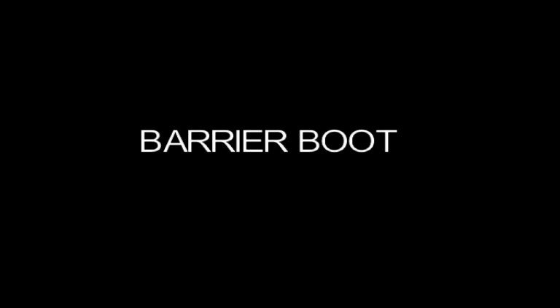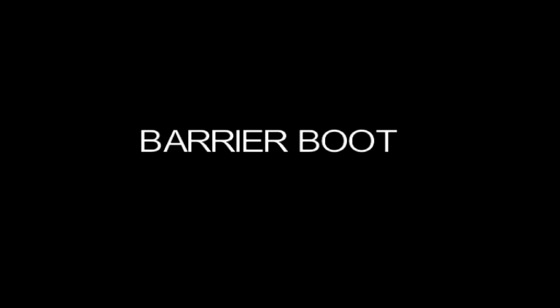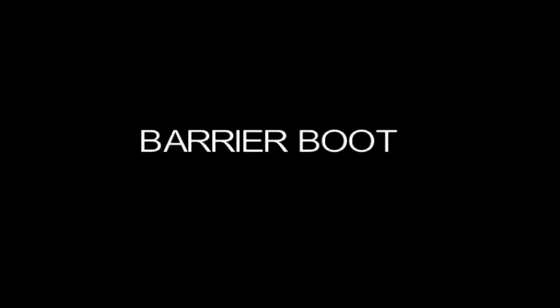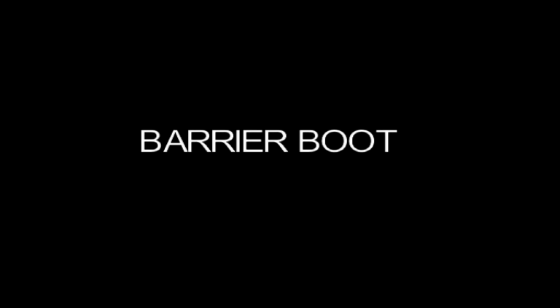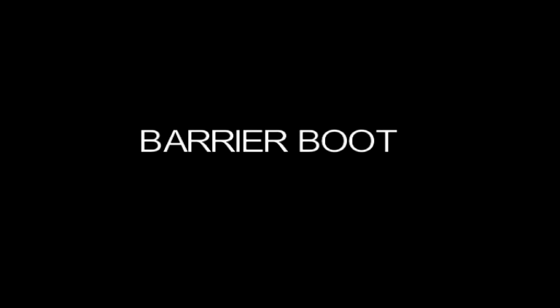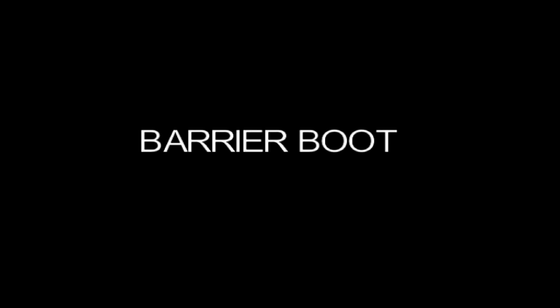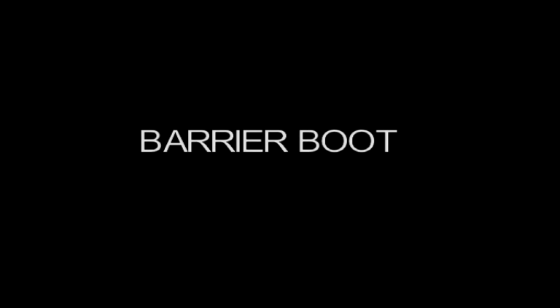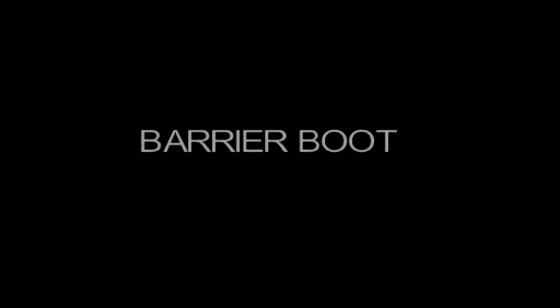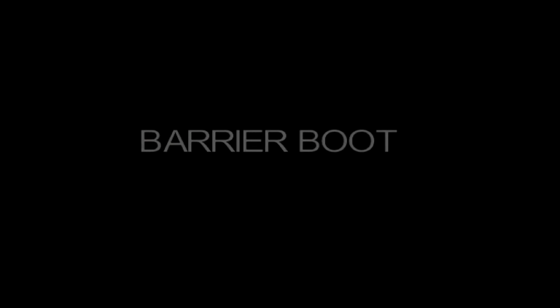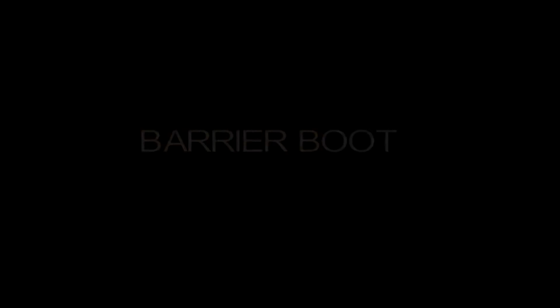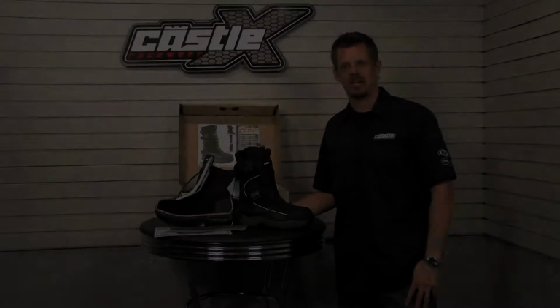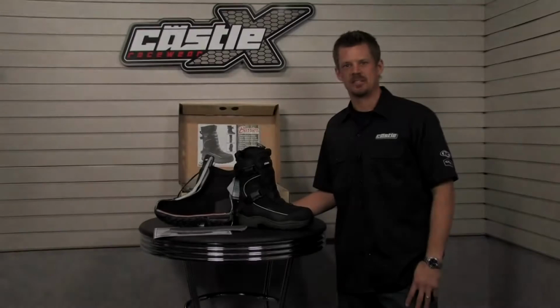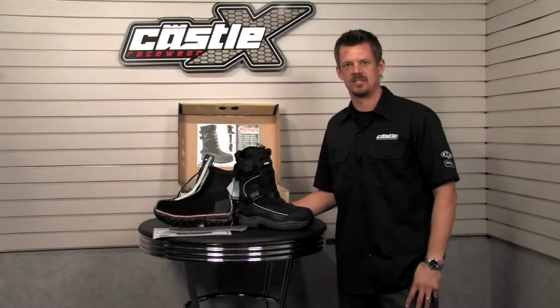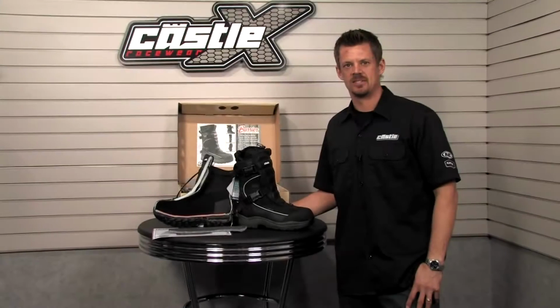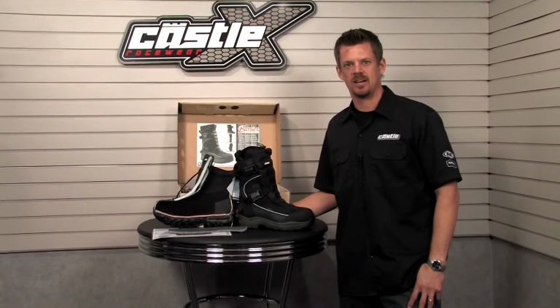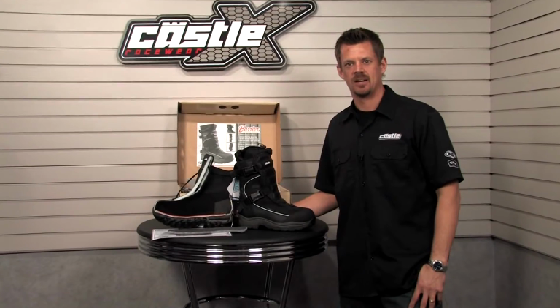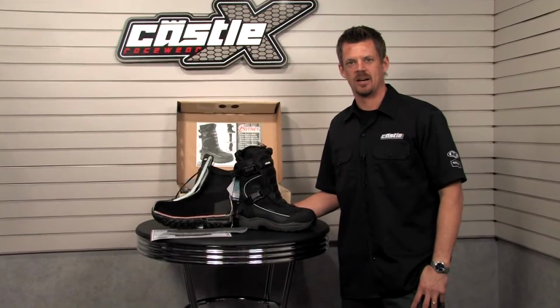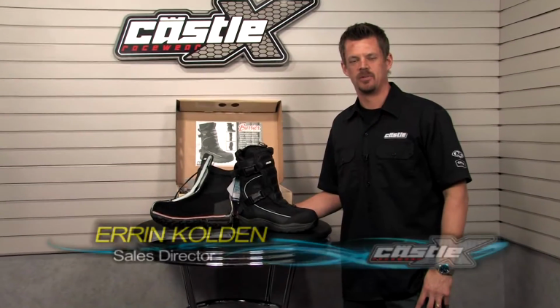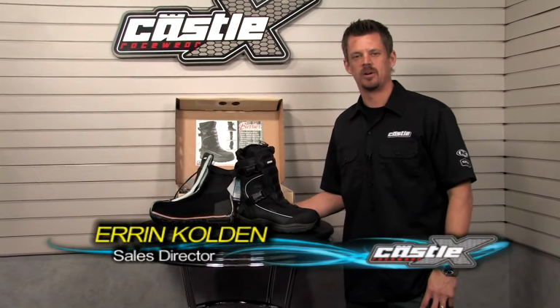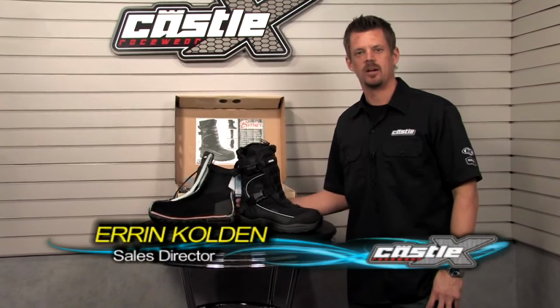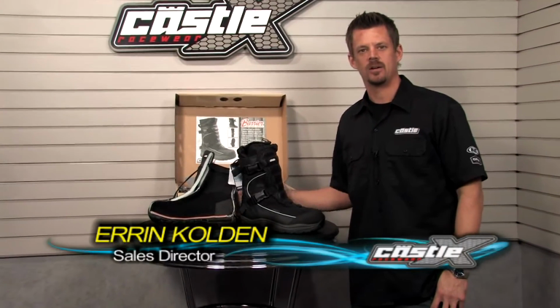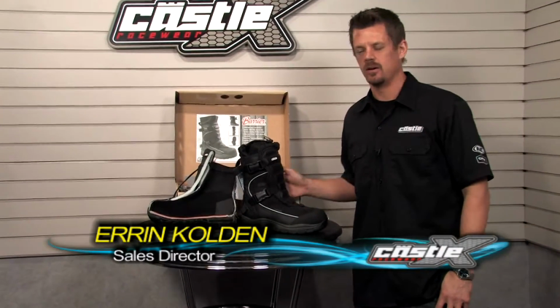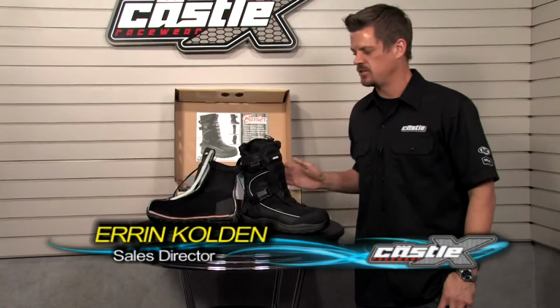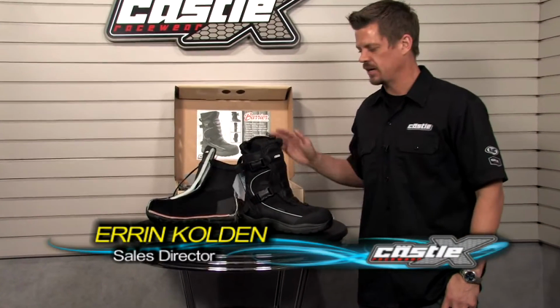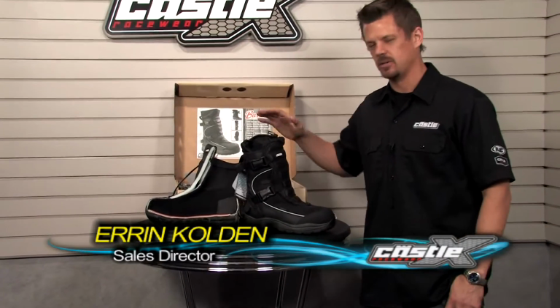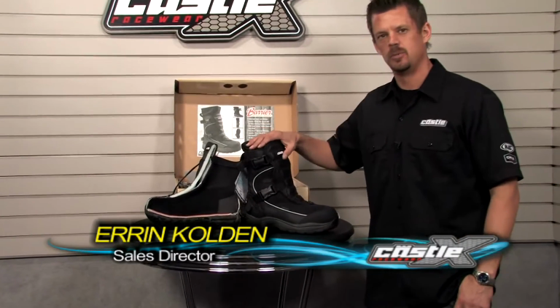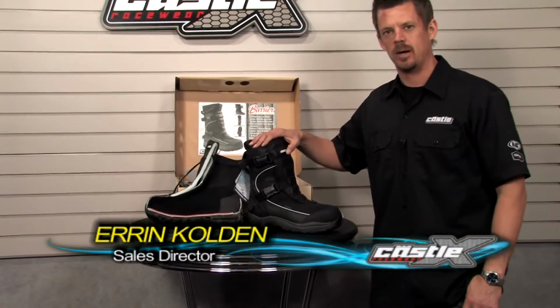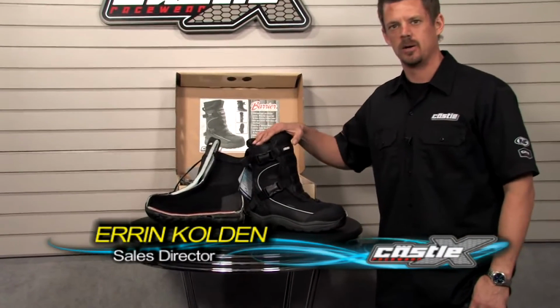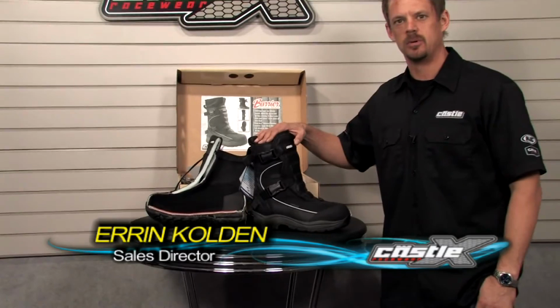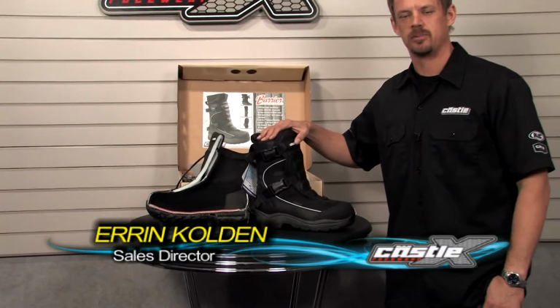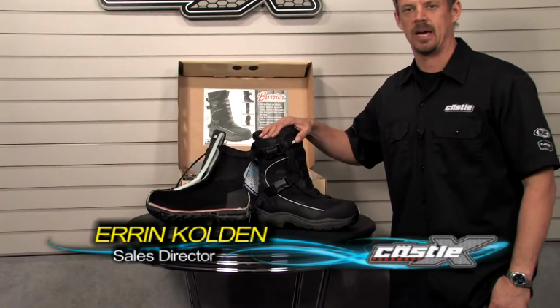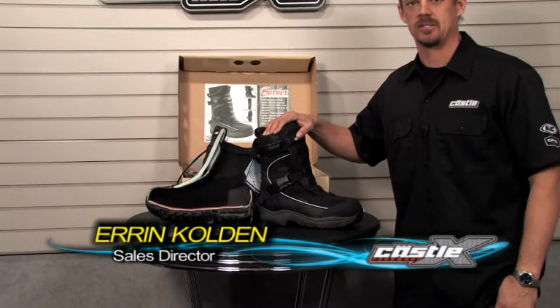Hey, I'm Aaron with Castle Sales. Welcome to castlesales.com. If you're here, you're here to check out the new Barrier Boot from Castle.